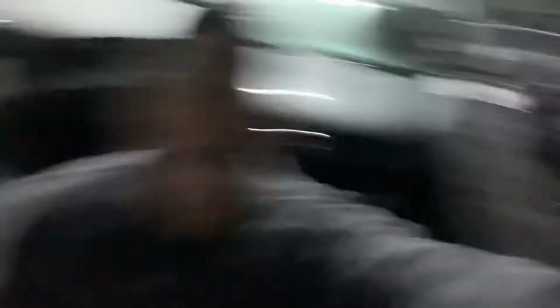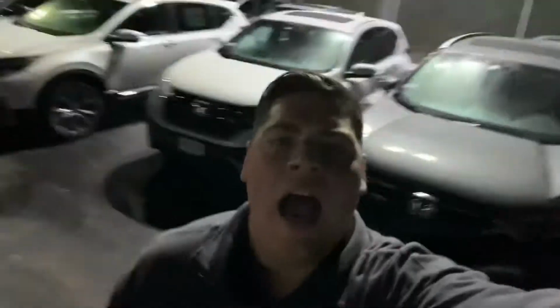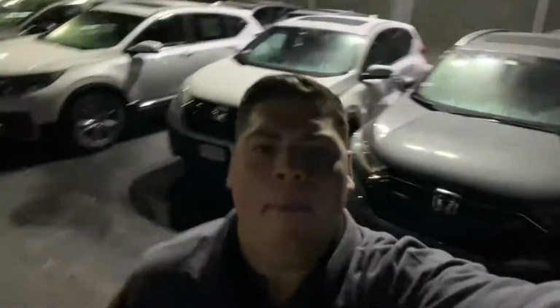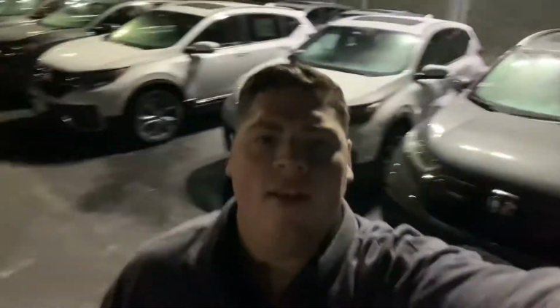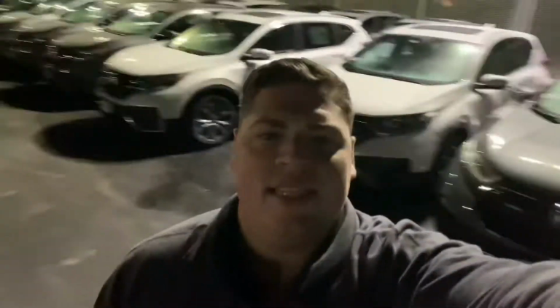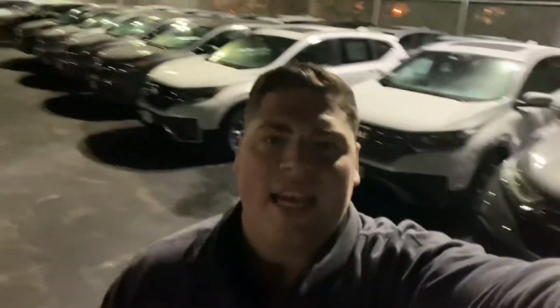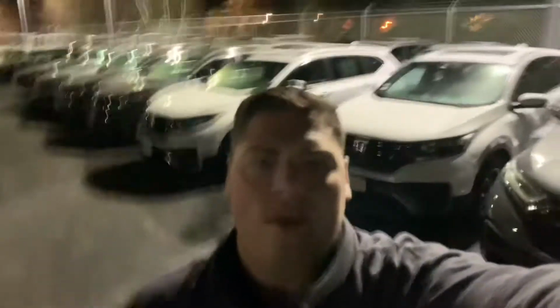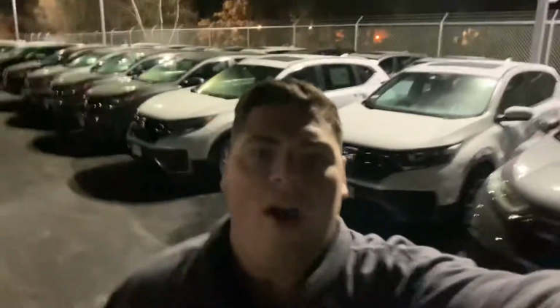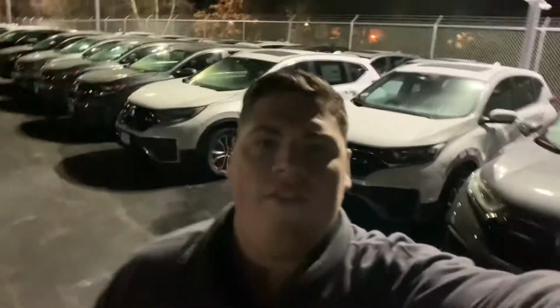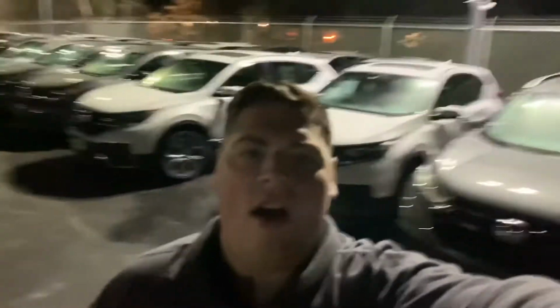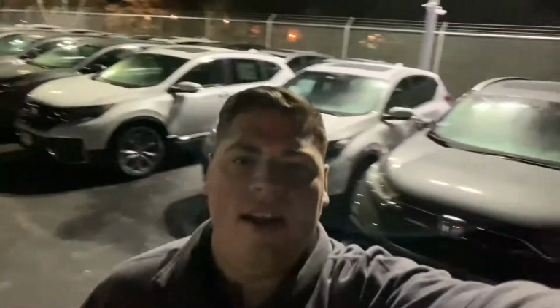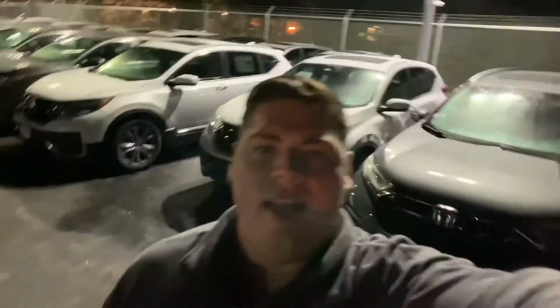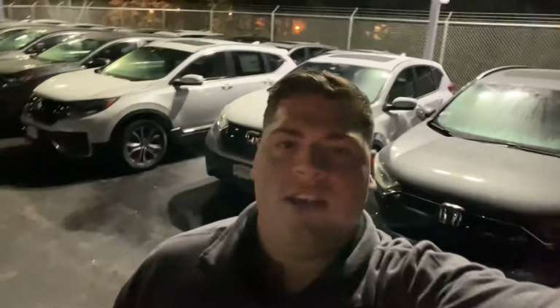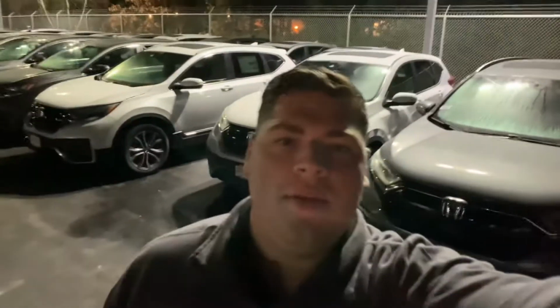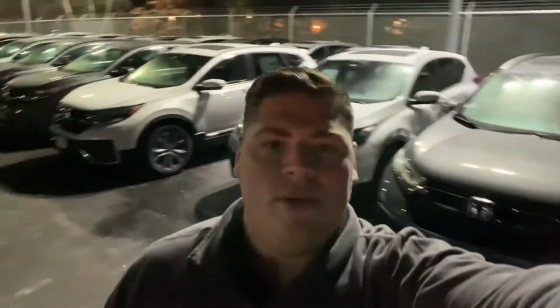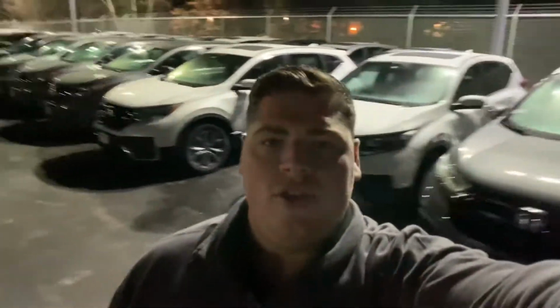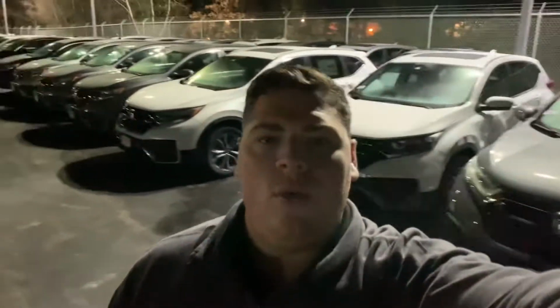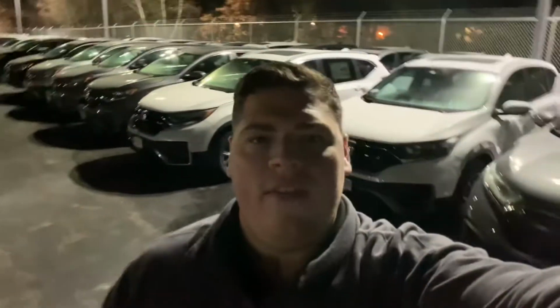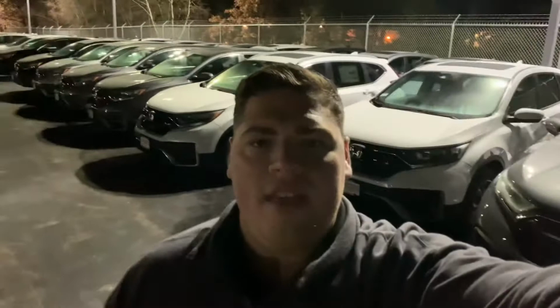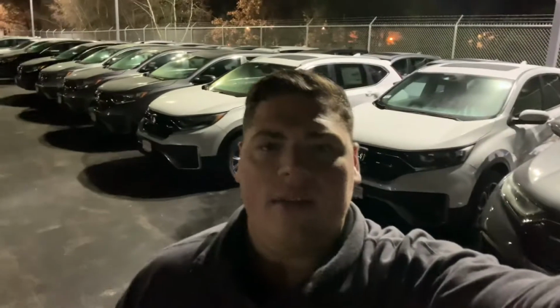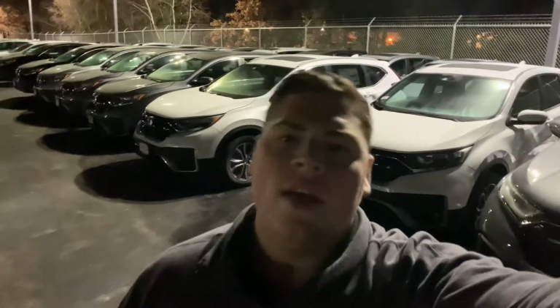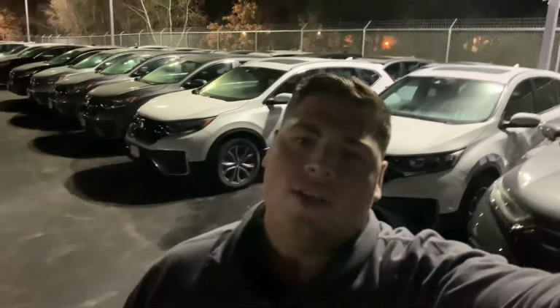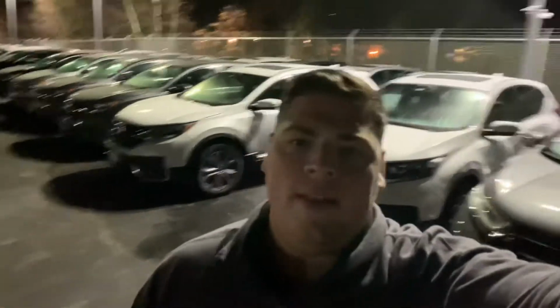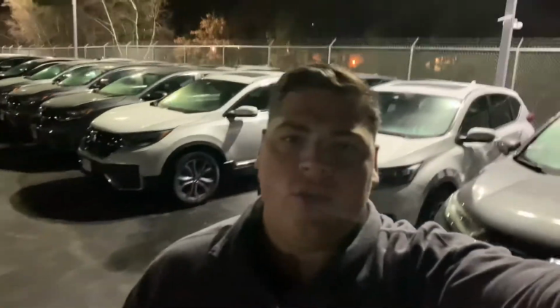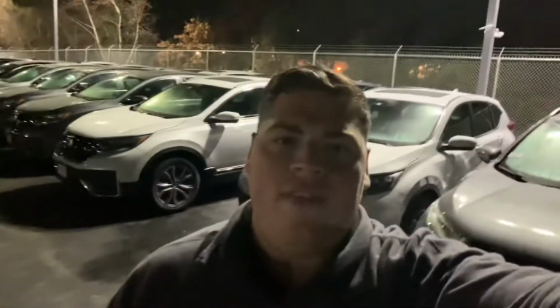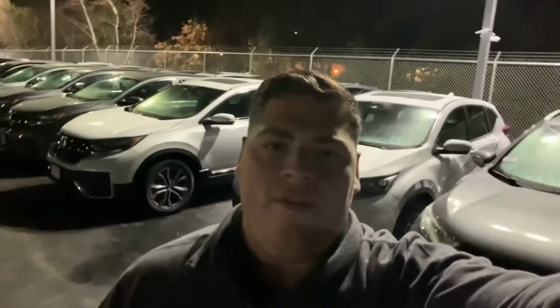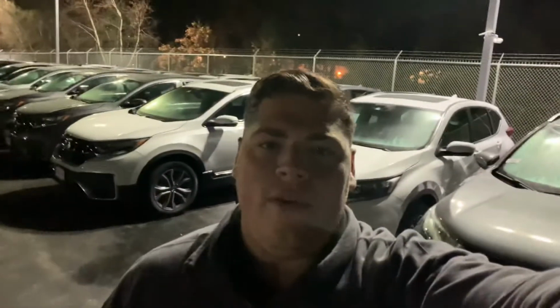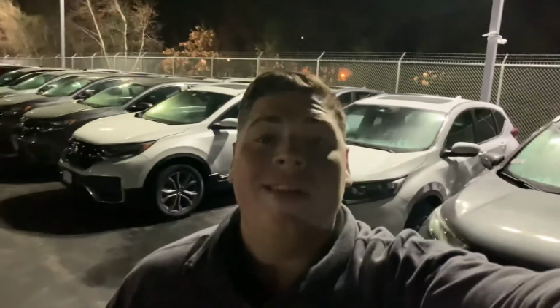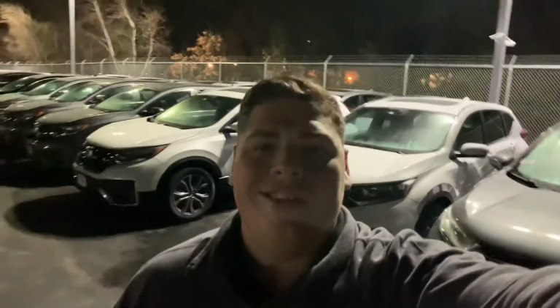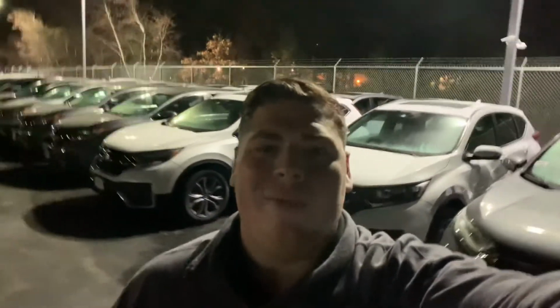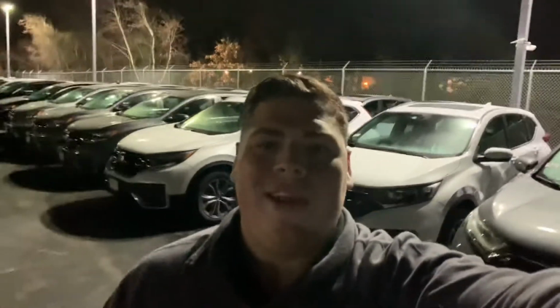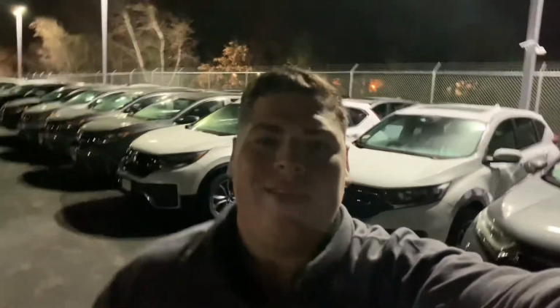Hi Martin, this is Isaac with AutoFair Honda. I saw you put some interest into one of our vehicles, so I made this quick video for you. Let's jump right into it.